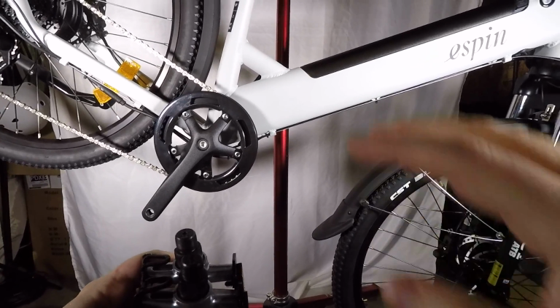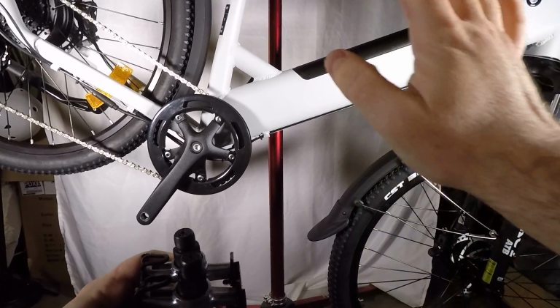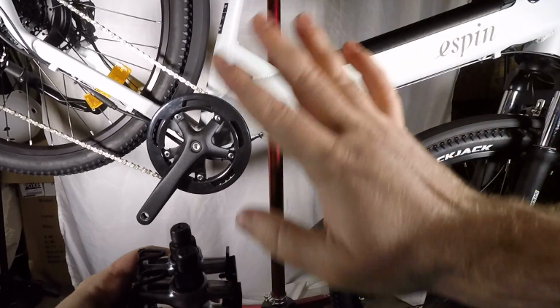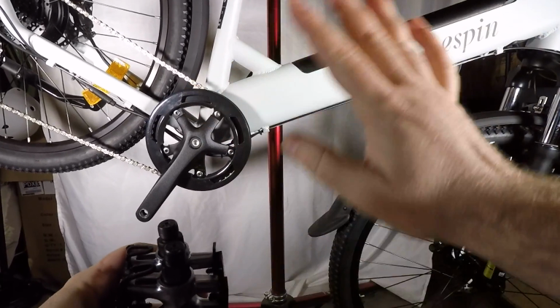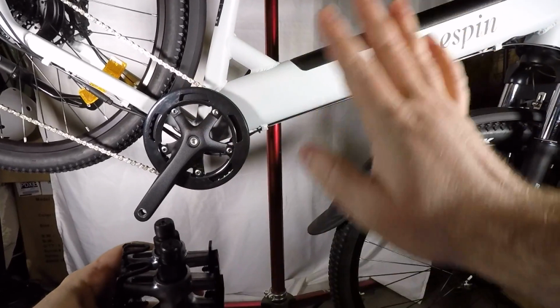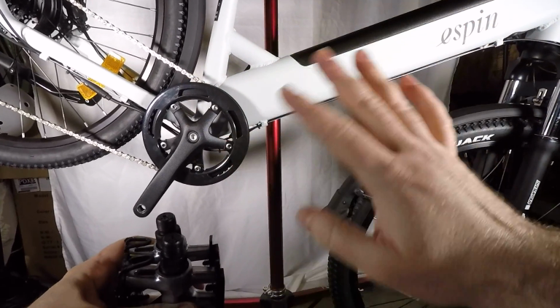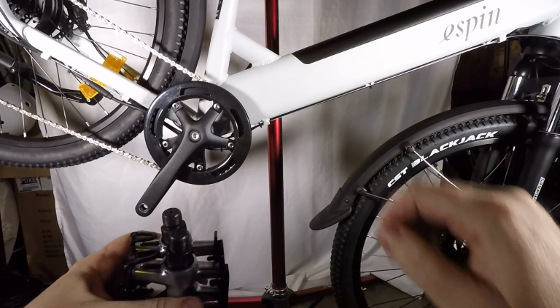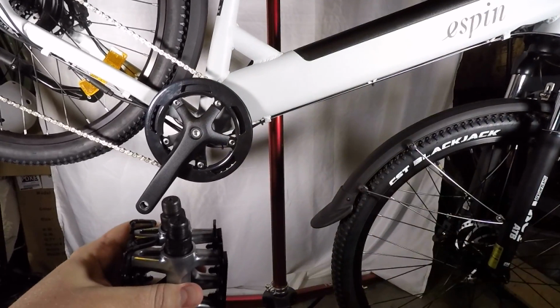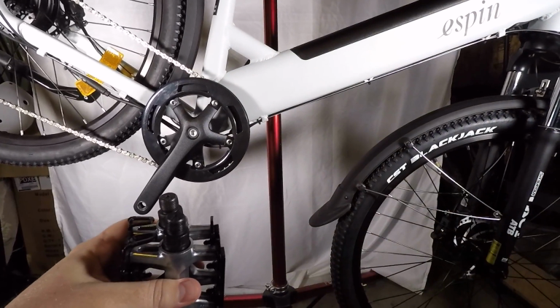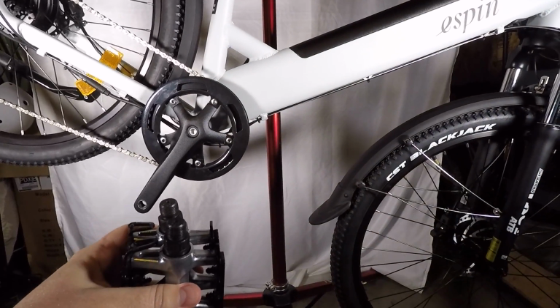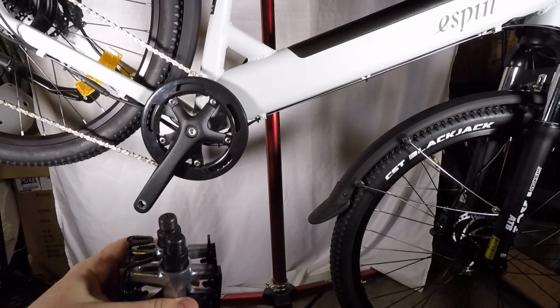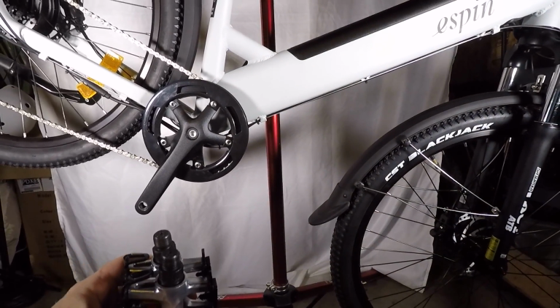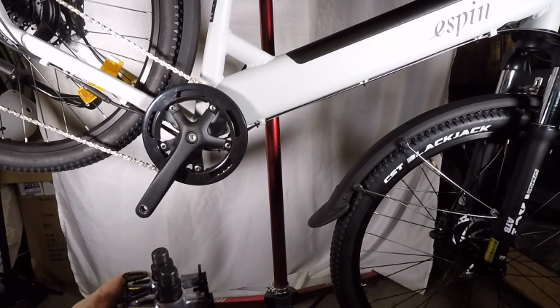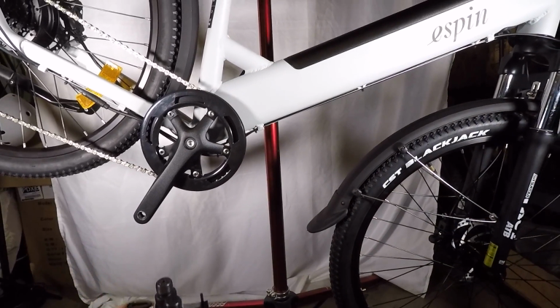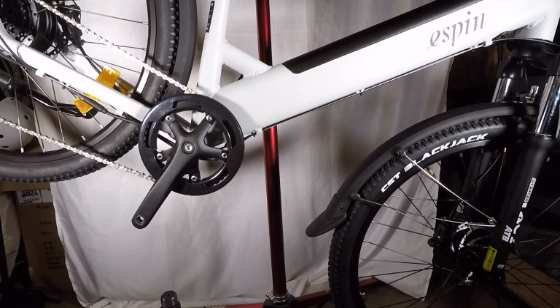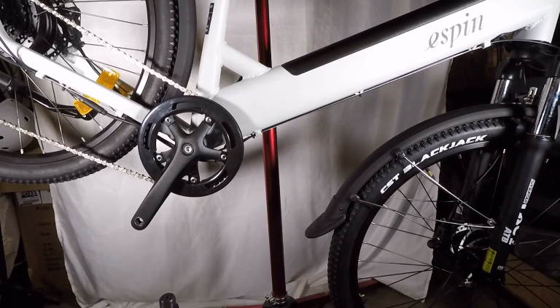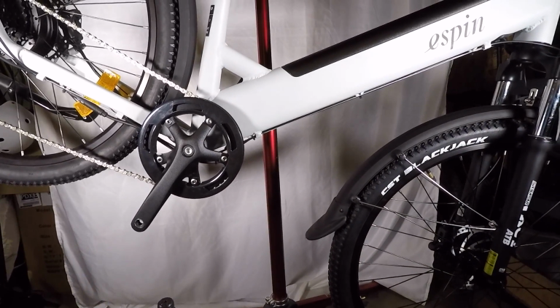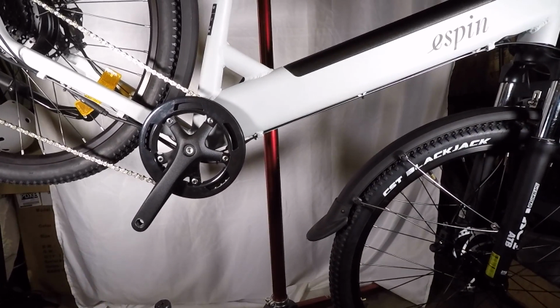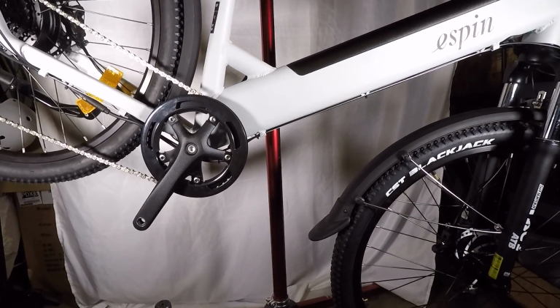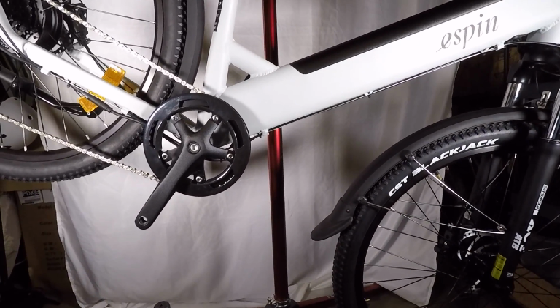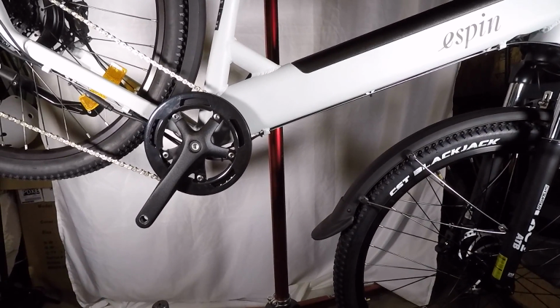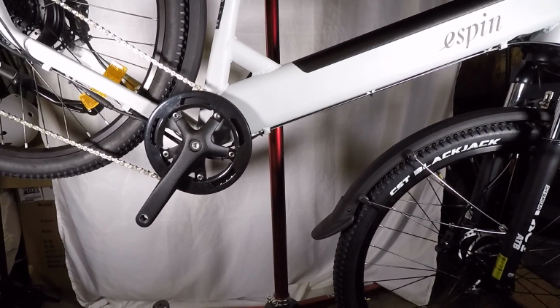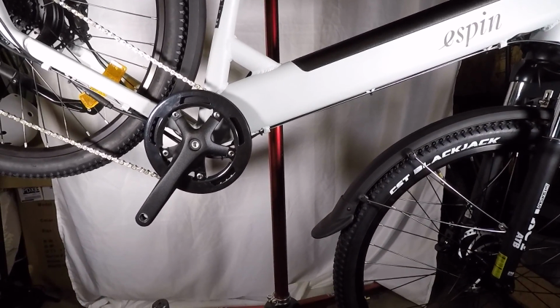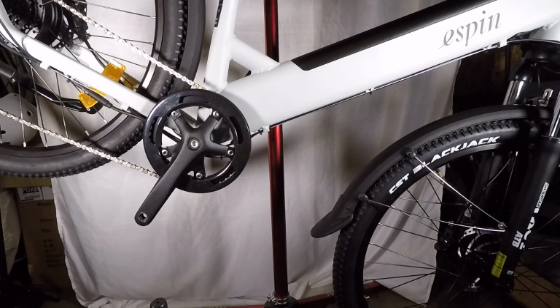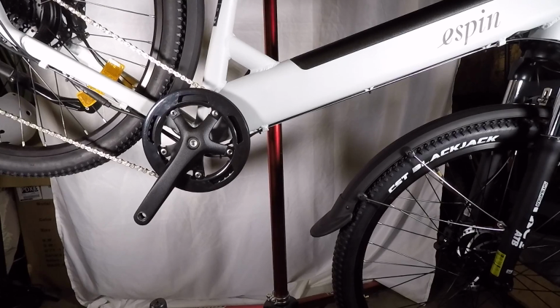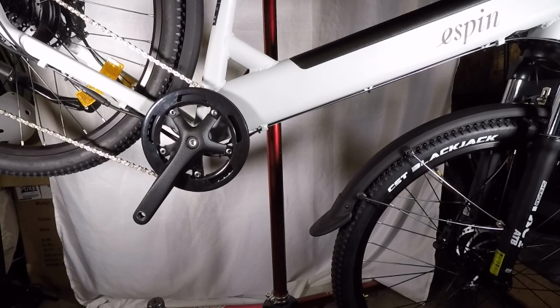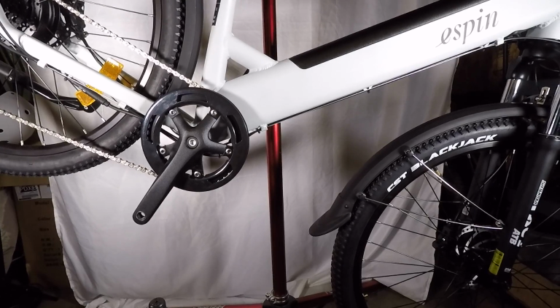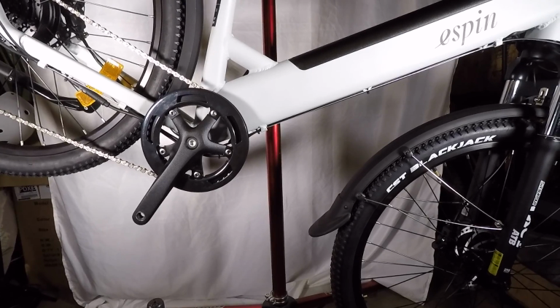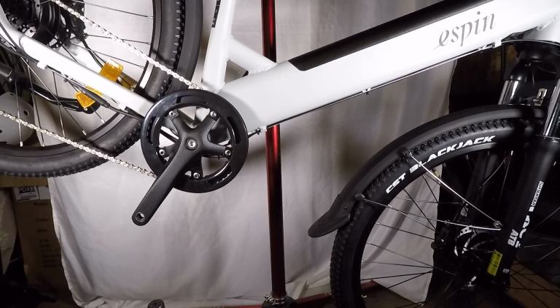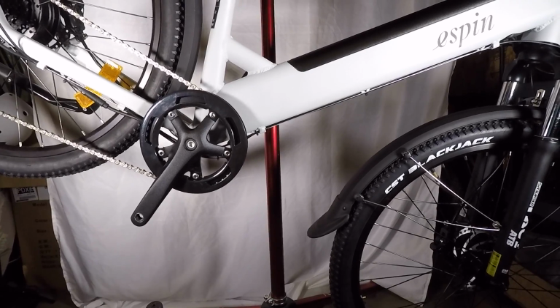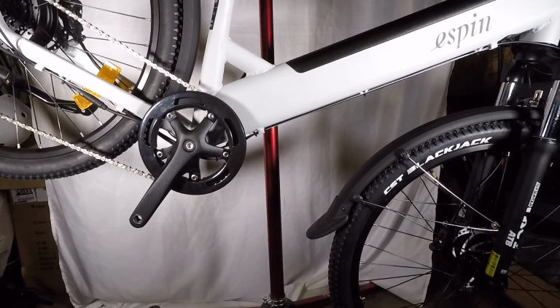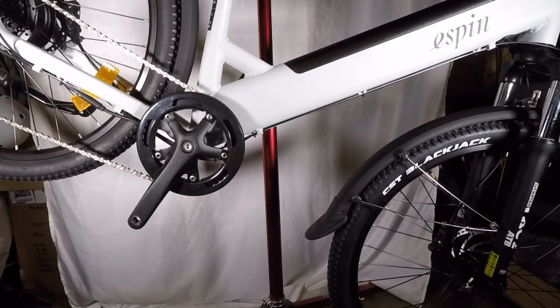Hi everyone, Andy here with HespinBikes. In this video I'm going to show you how to install your pedals.